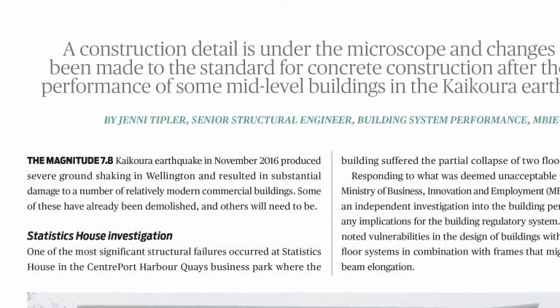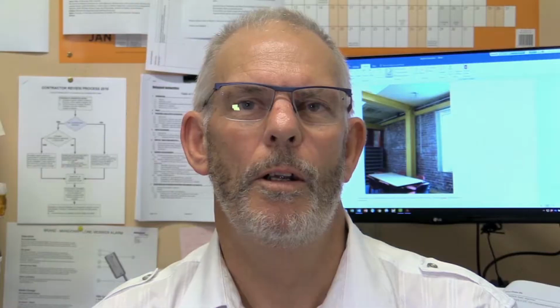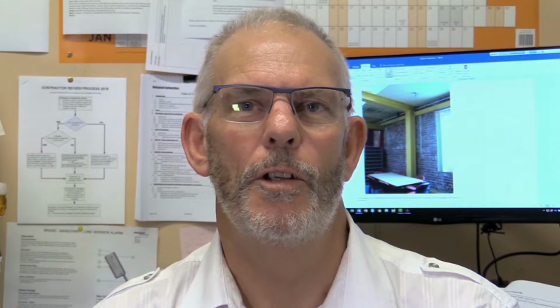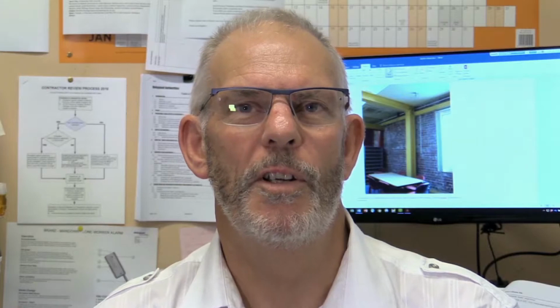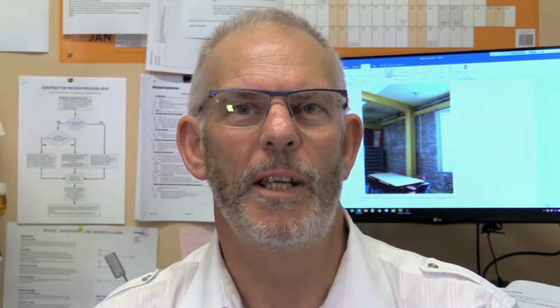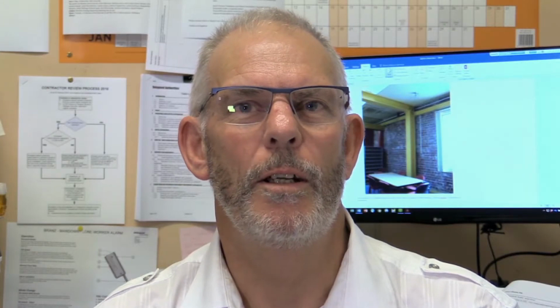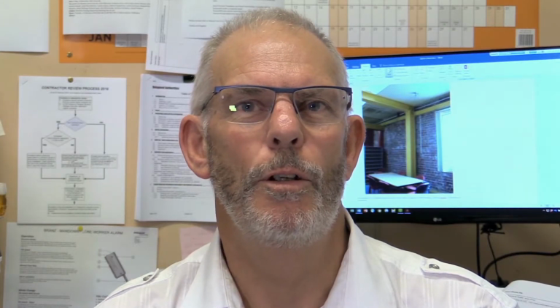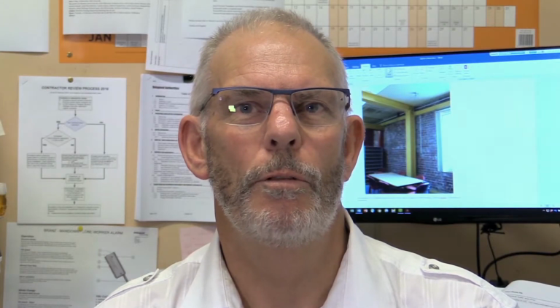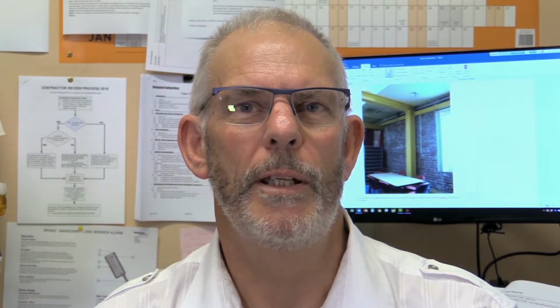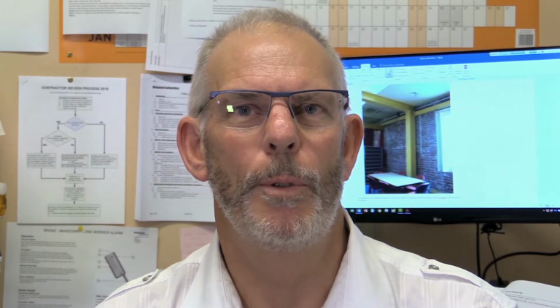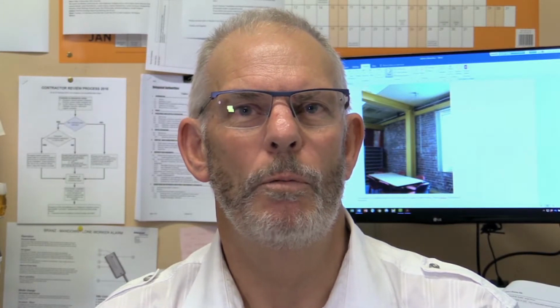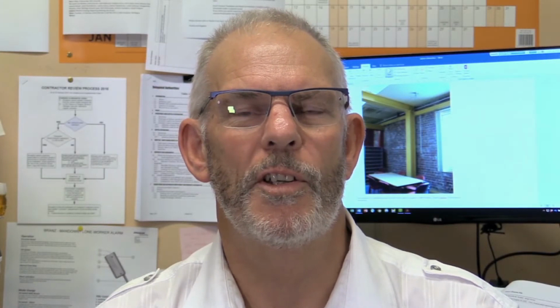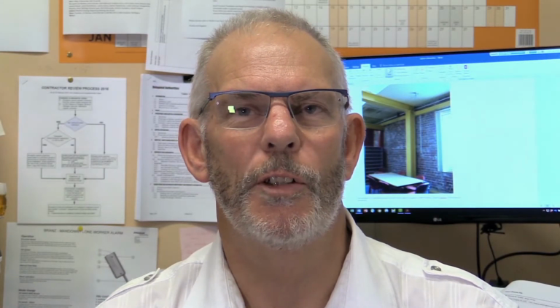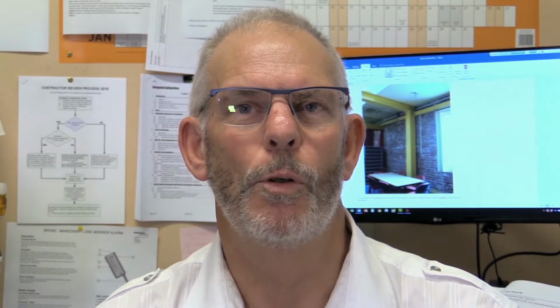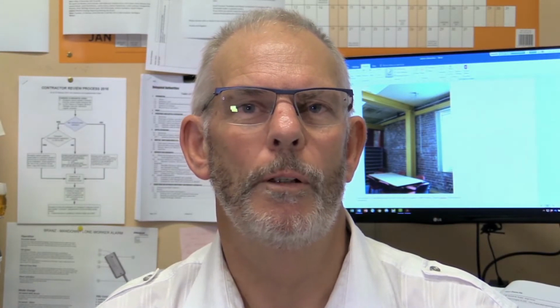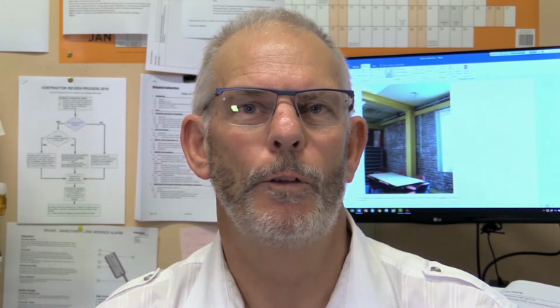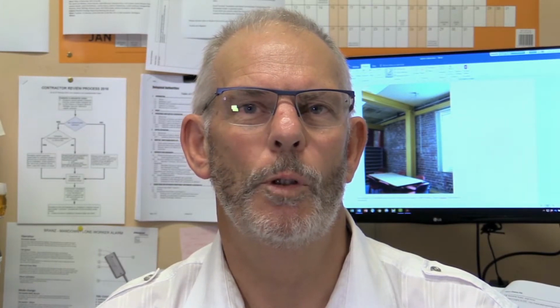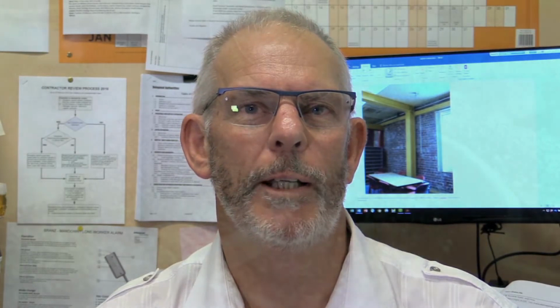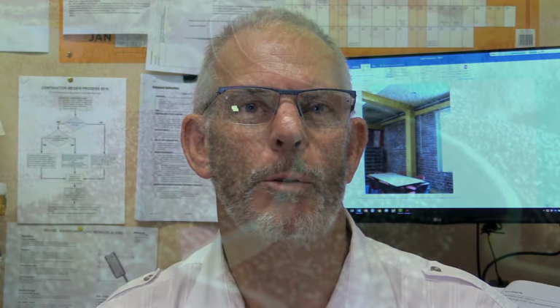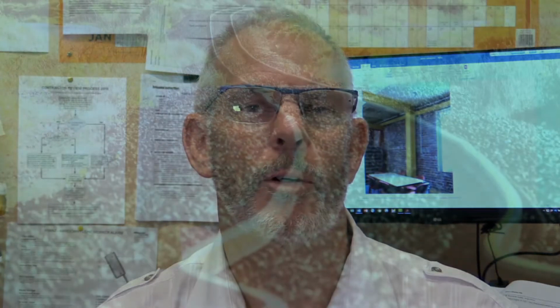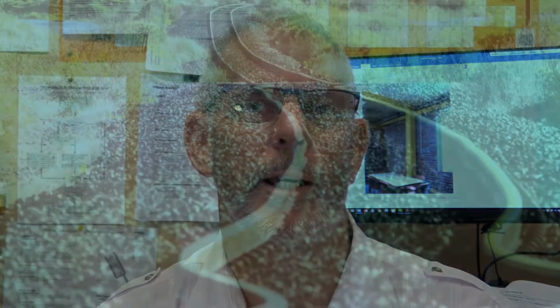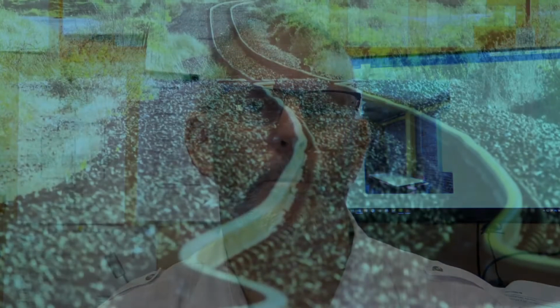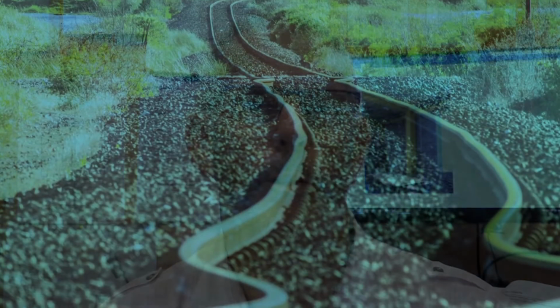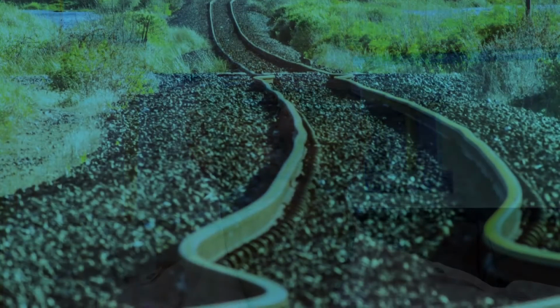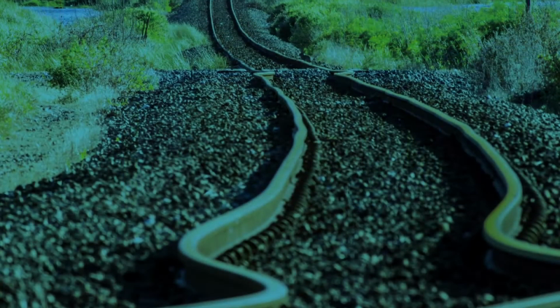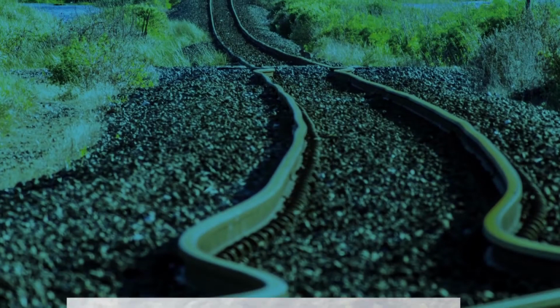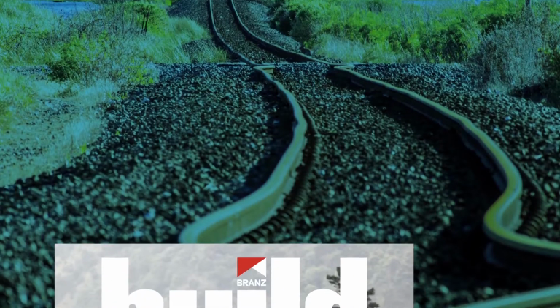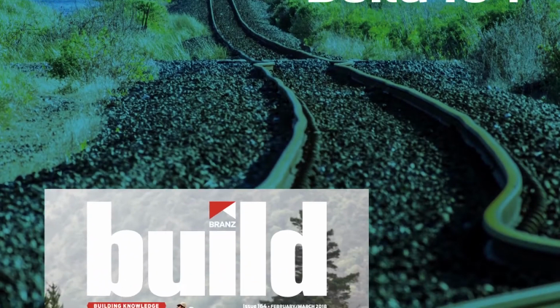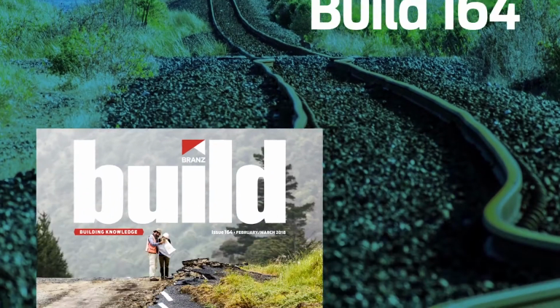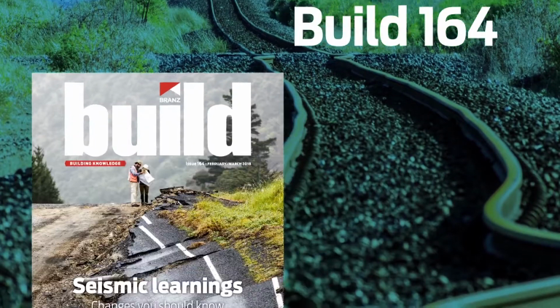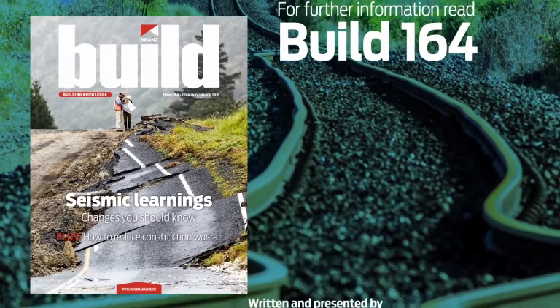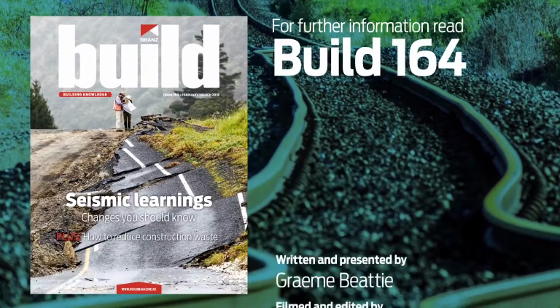So once again, you should read Build 164 for more articles on how to improve the building resilience of our structures.